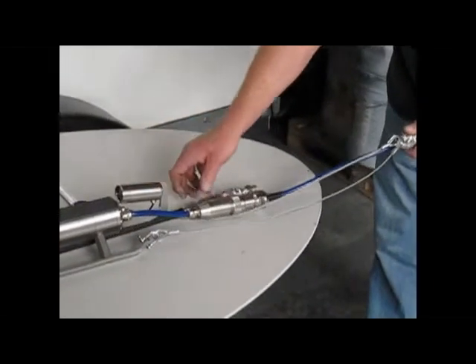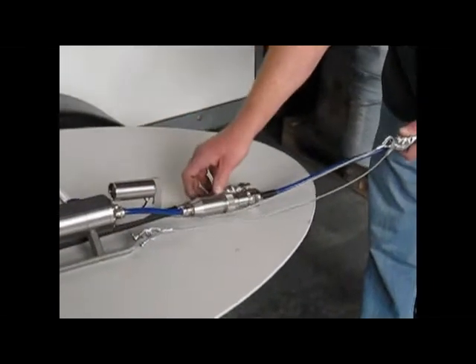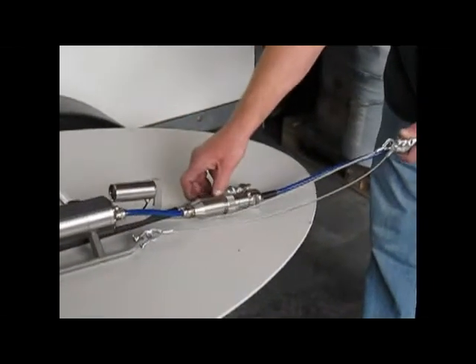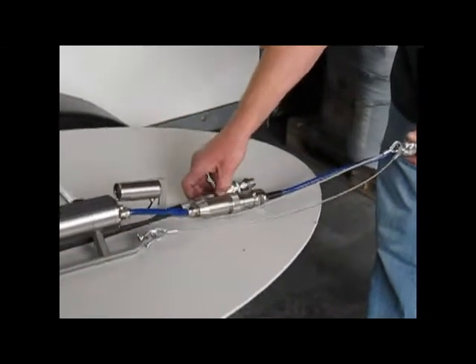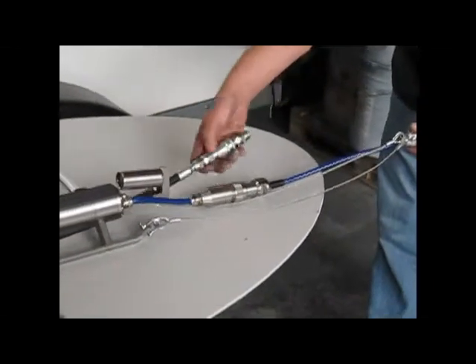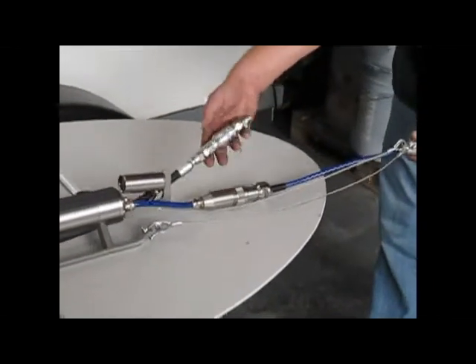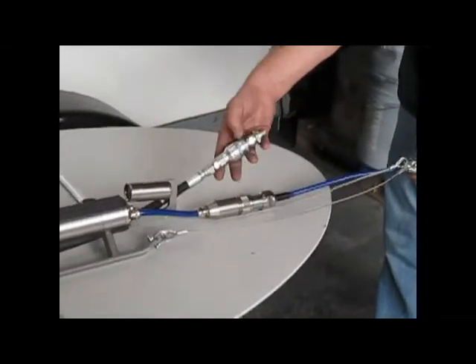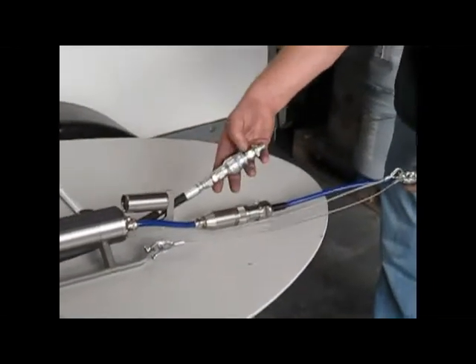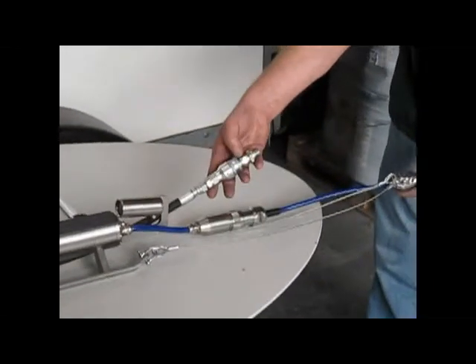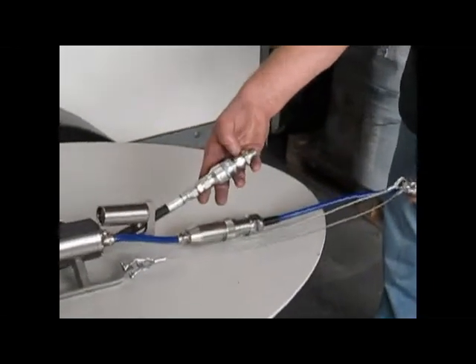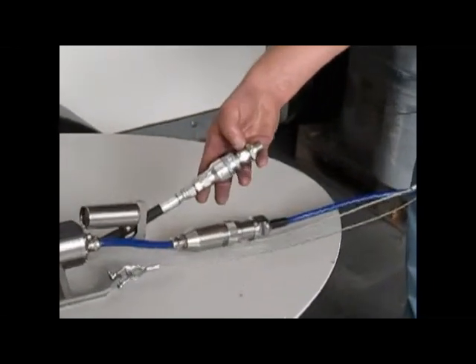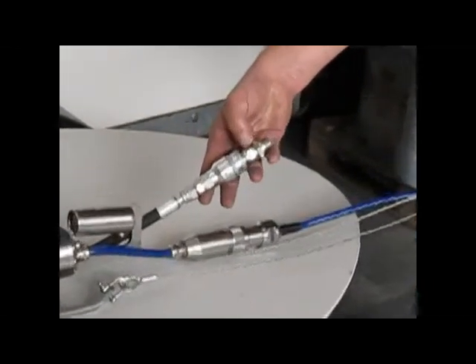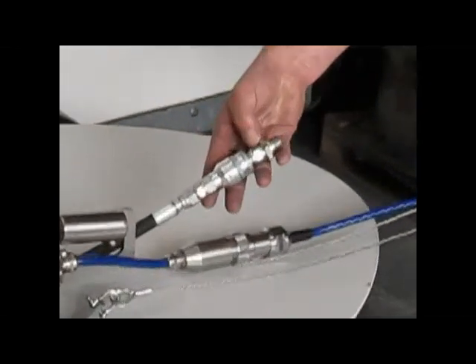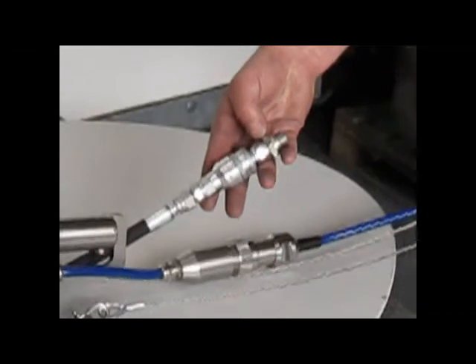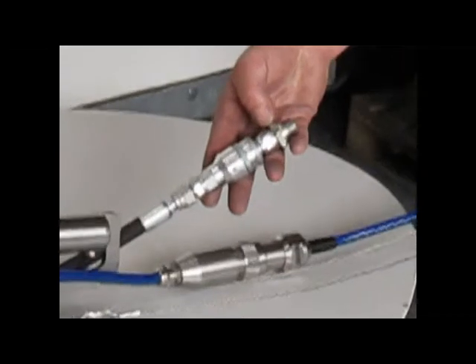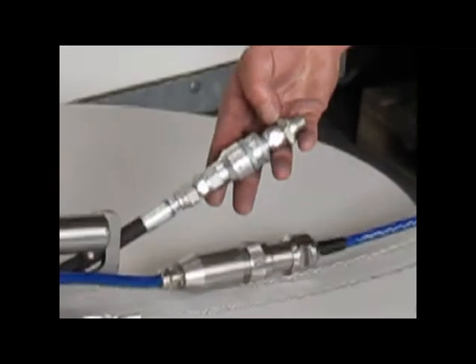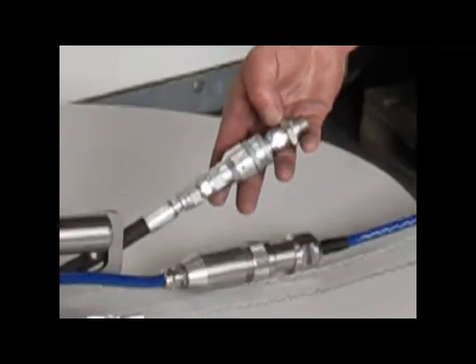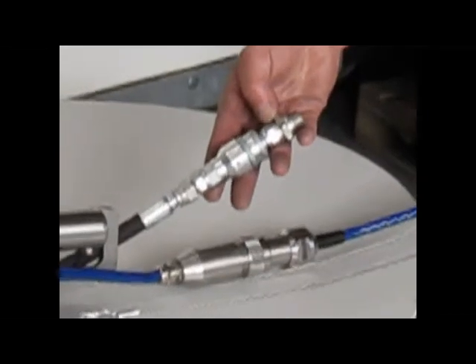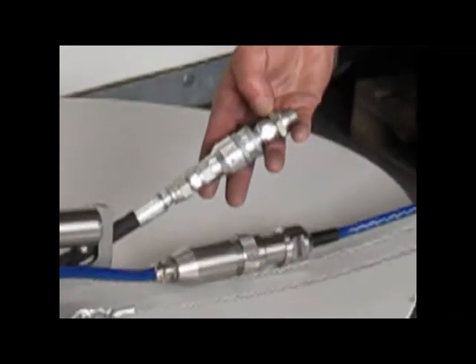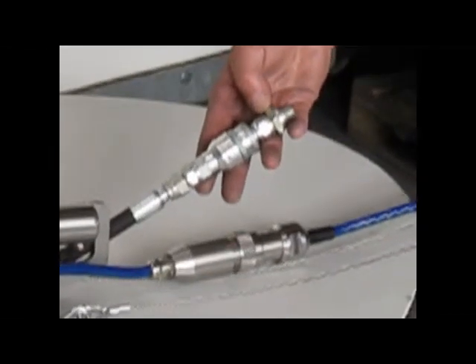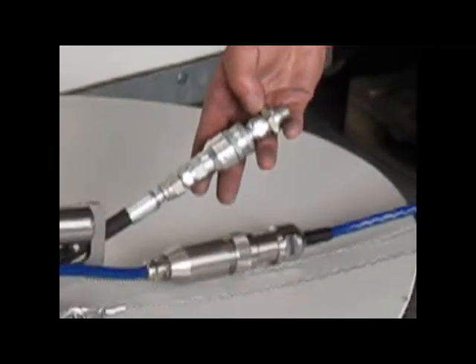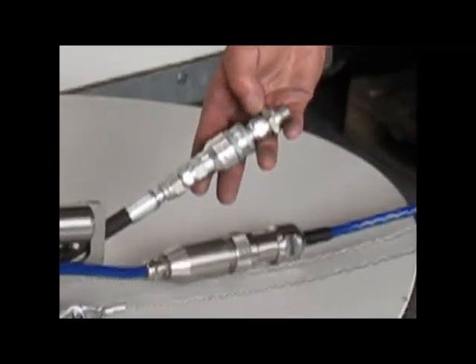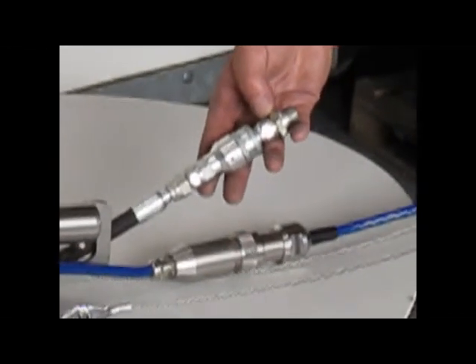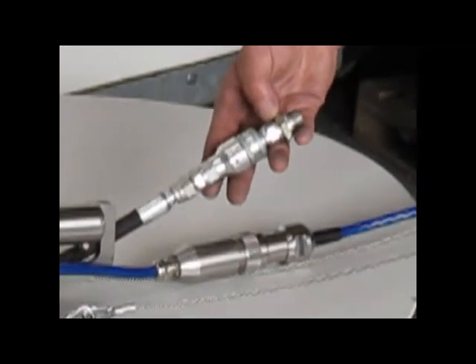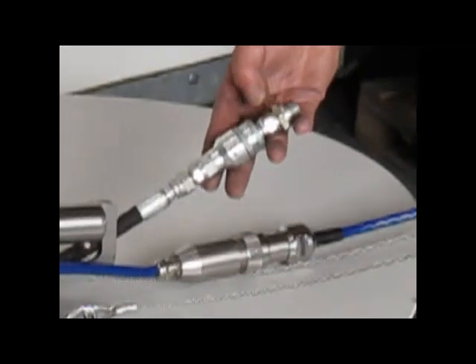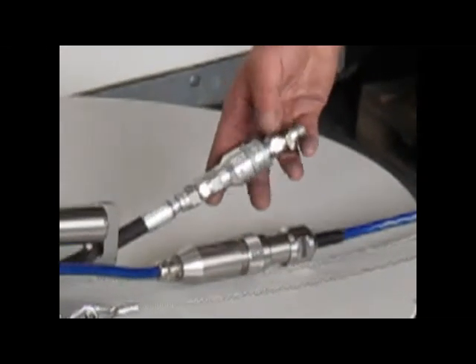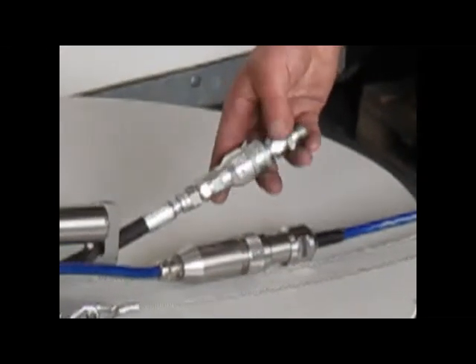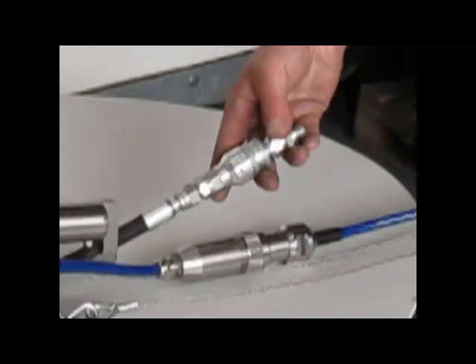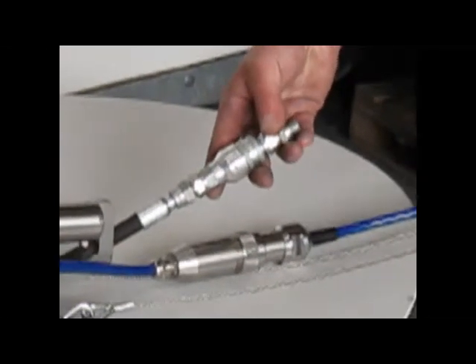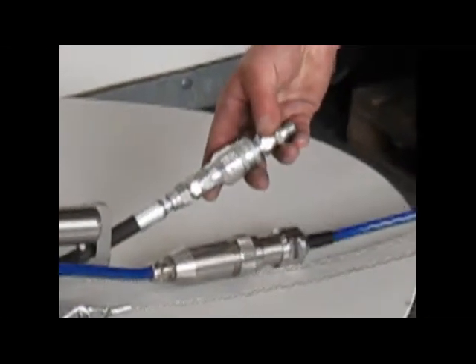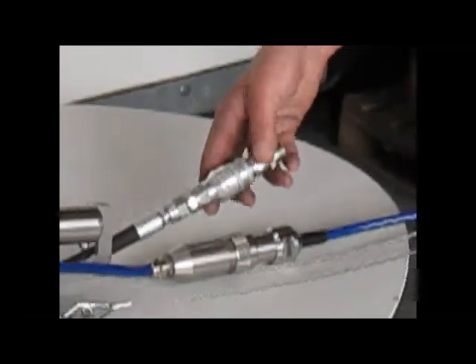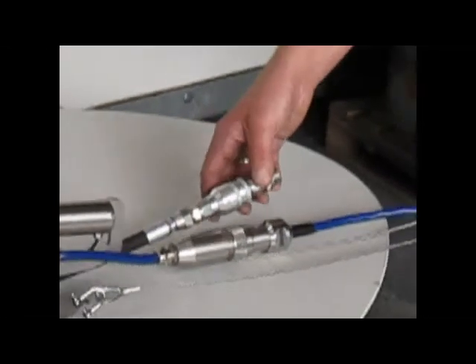The water is fed through at up to 5000 psi from your pump through this section here.